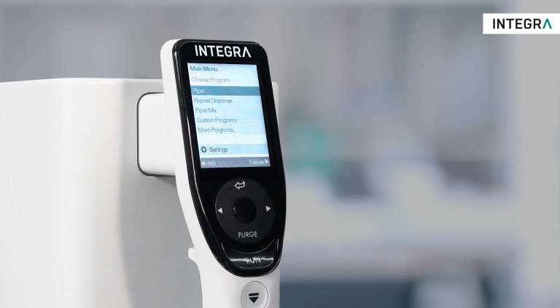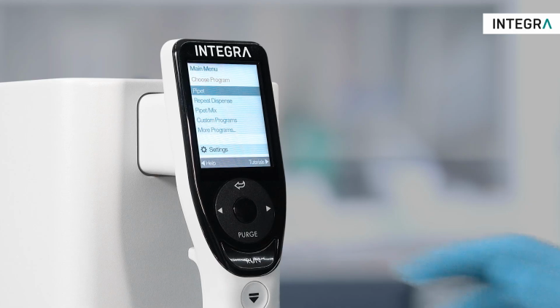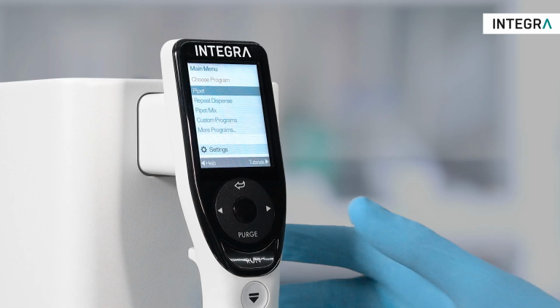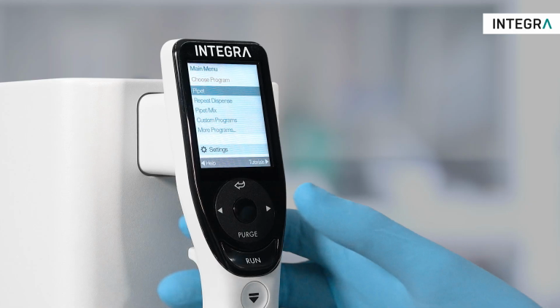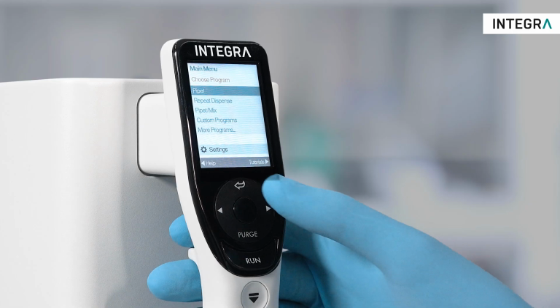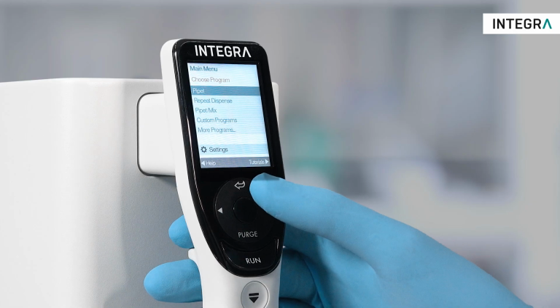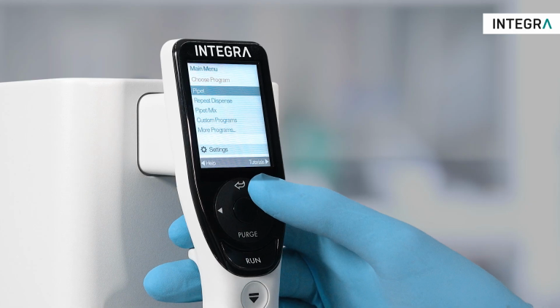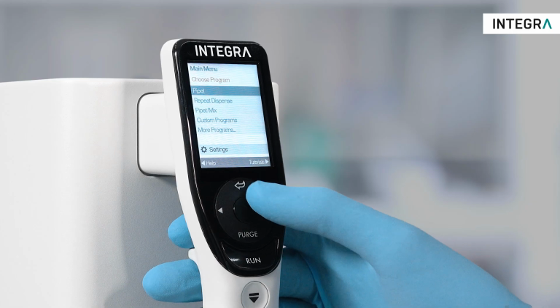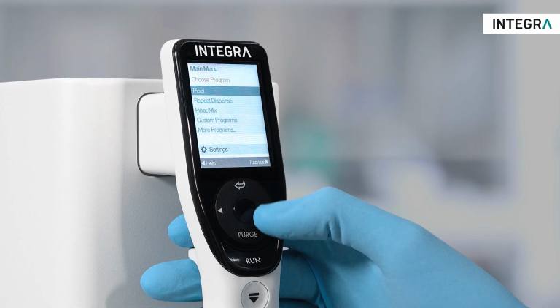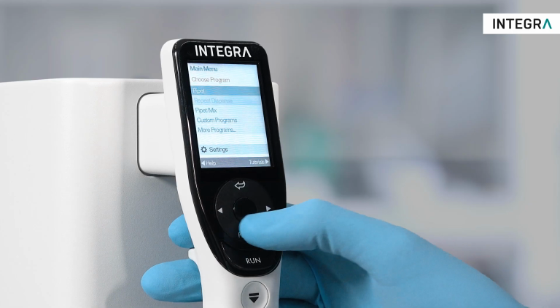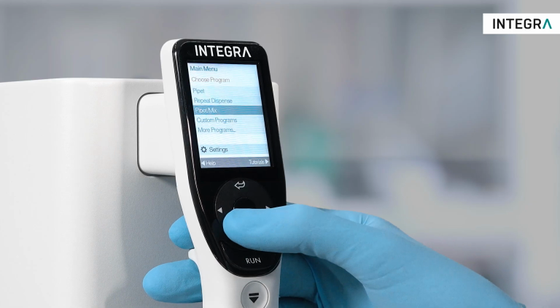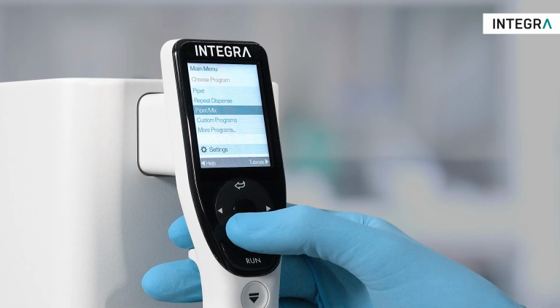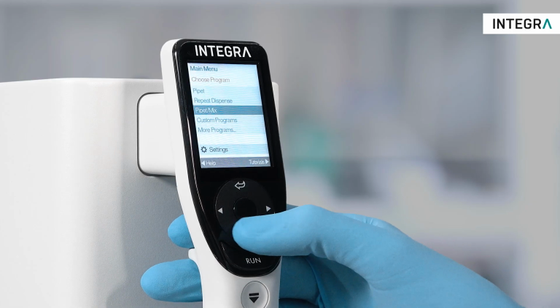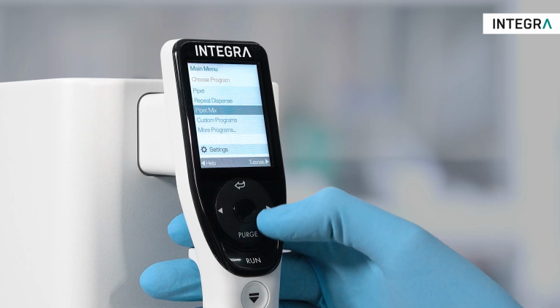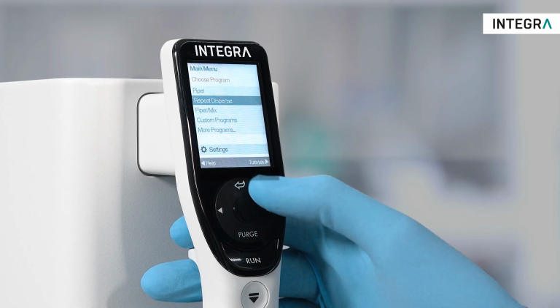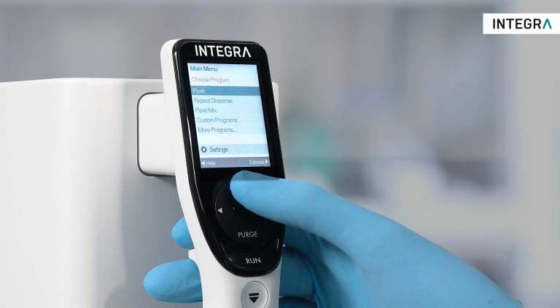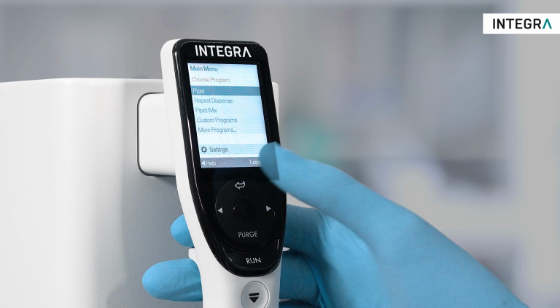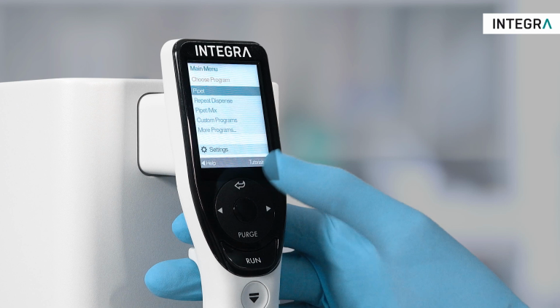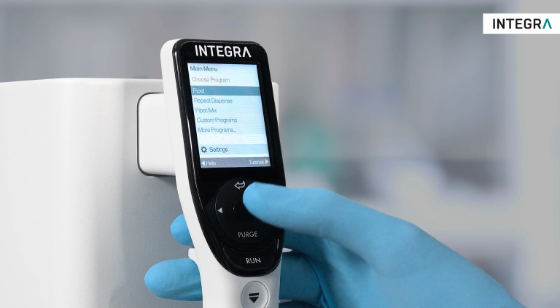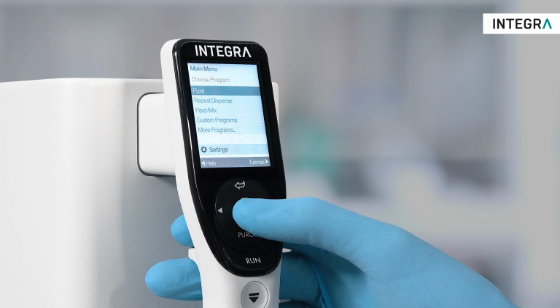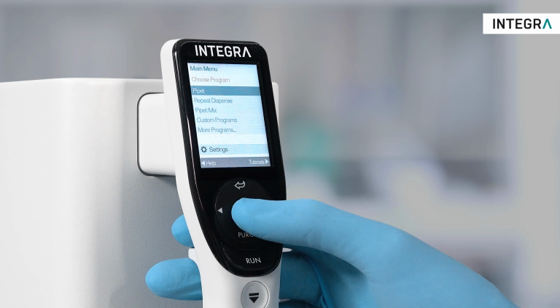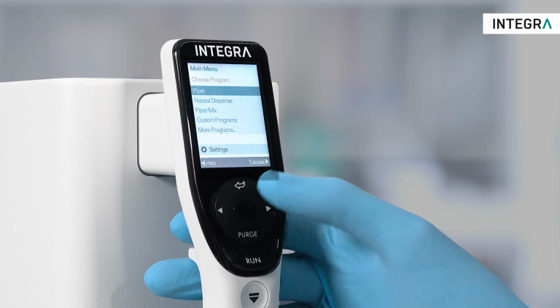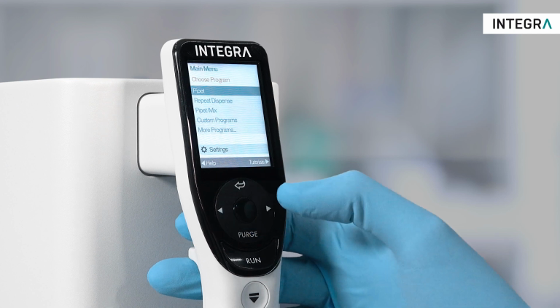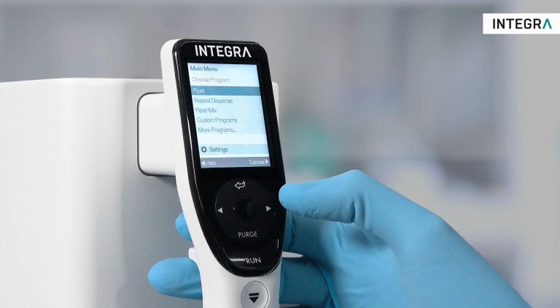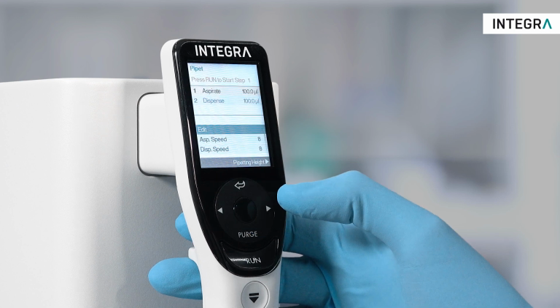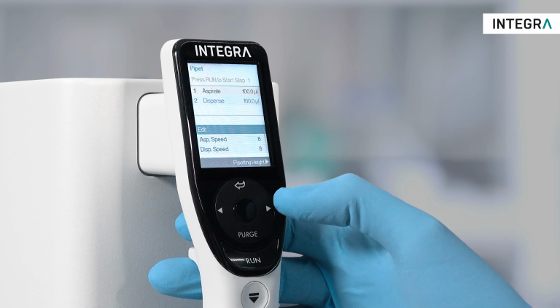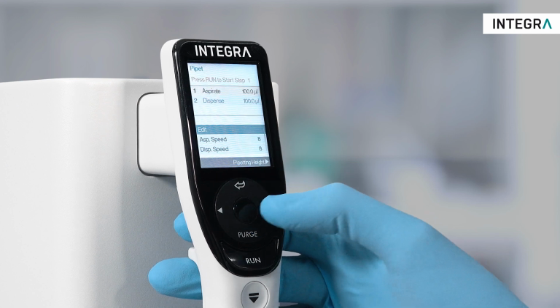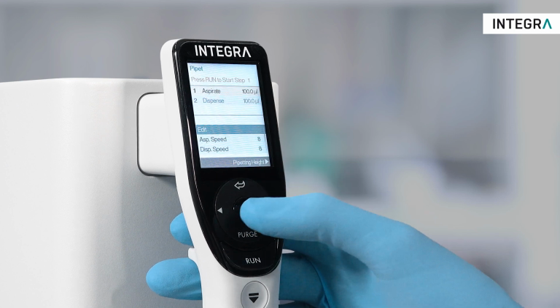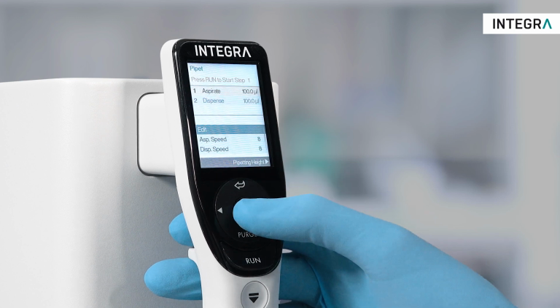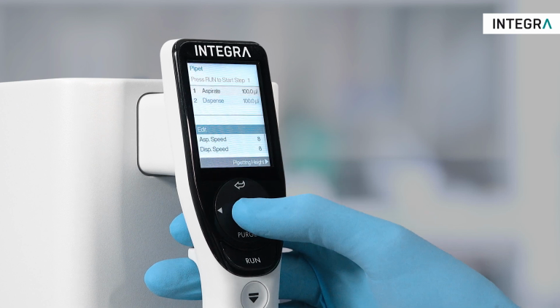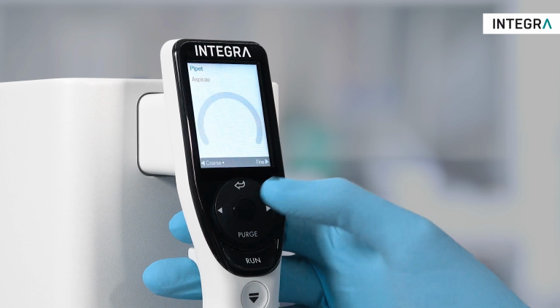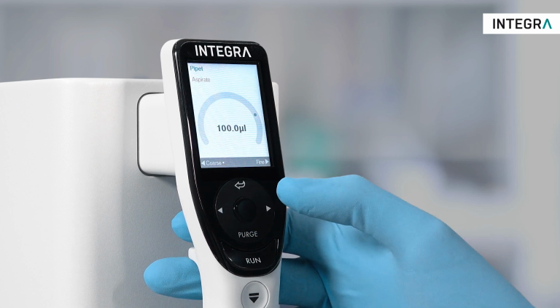Choose a predefined standard program, edit the parameters, and start pipetting by pressing run.